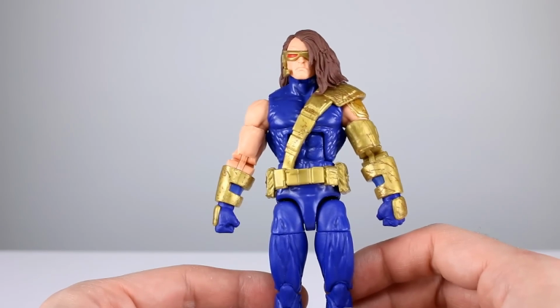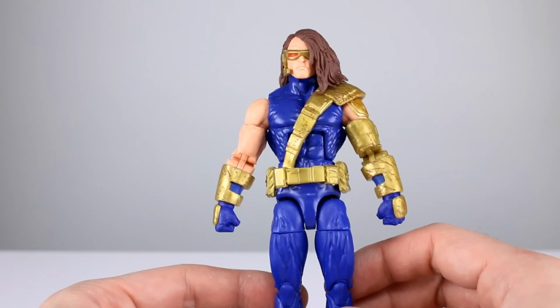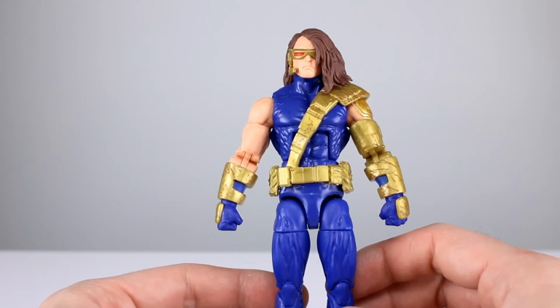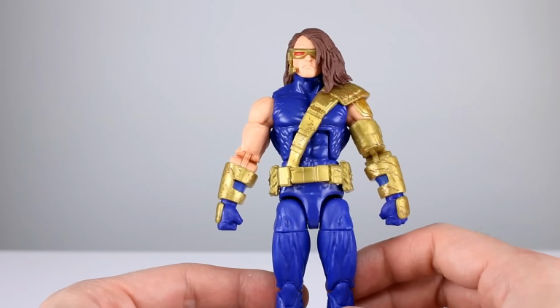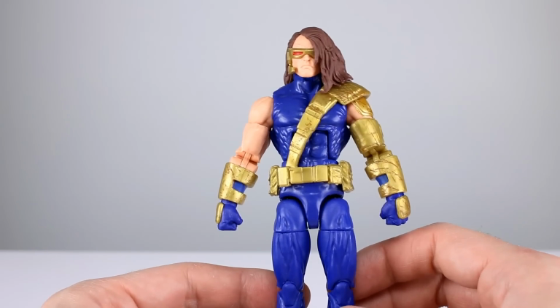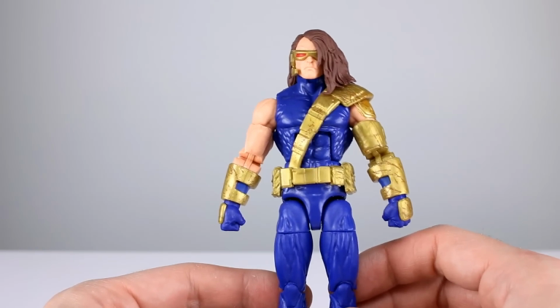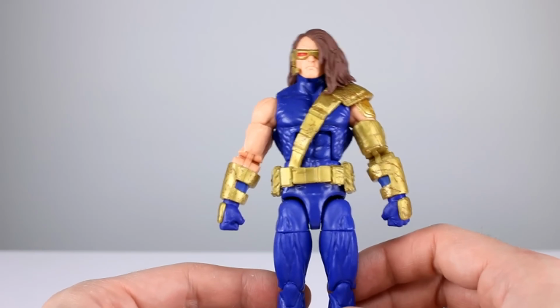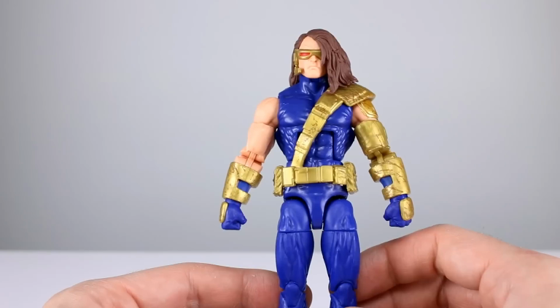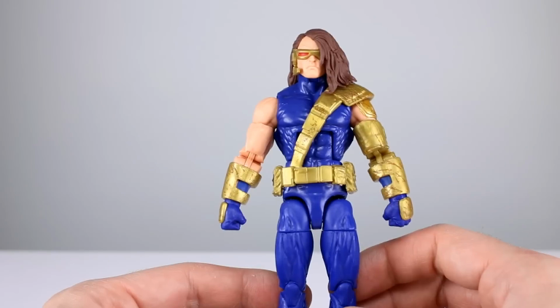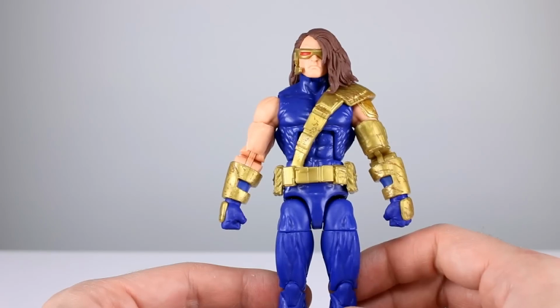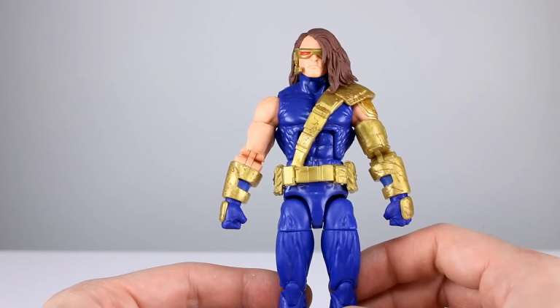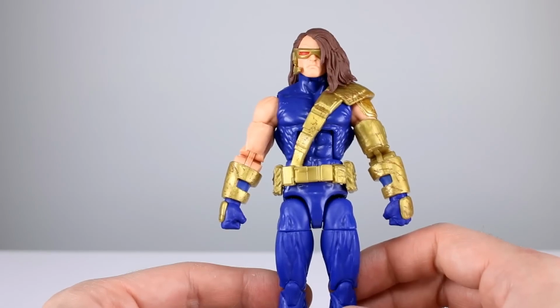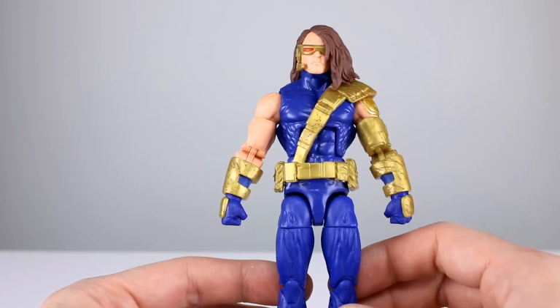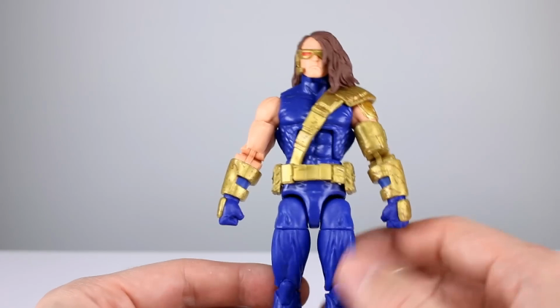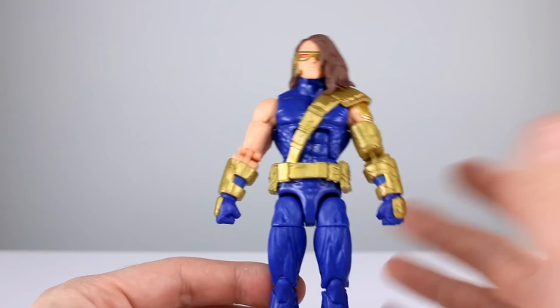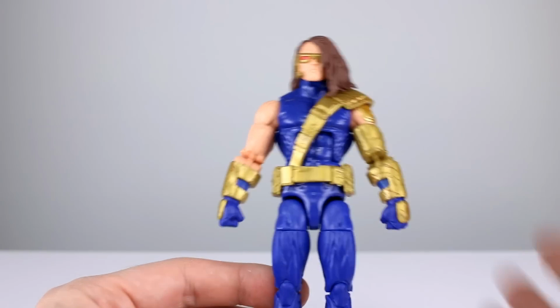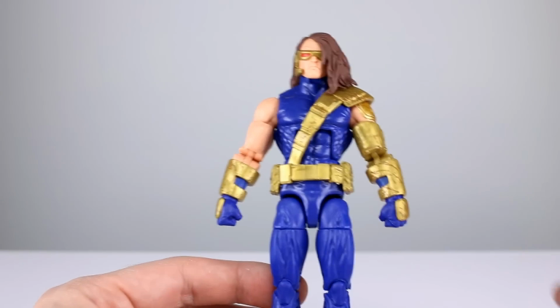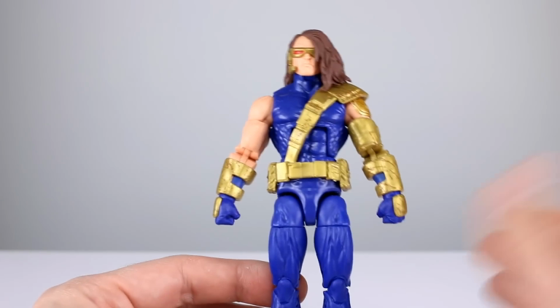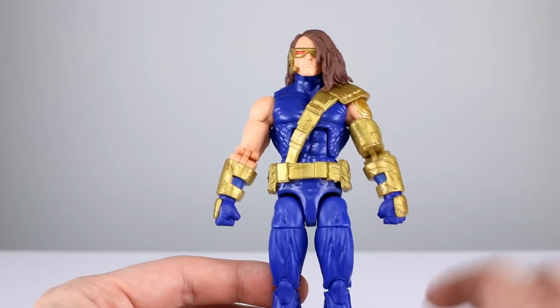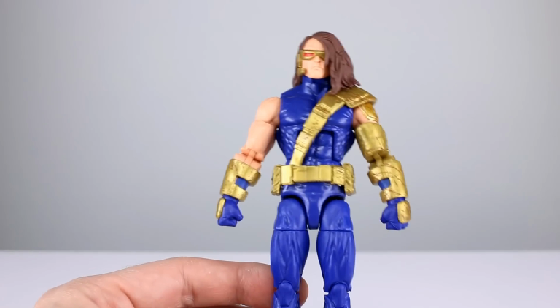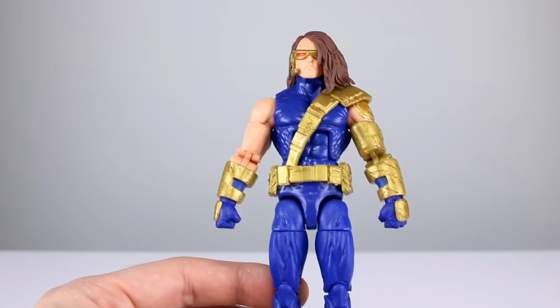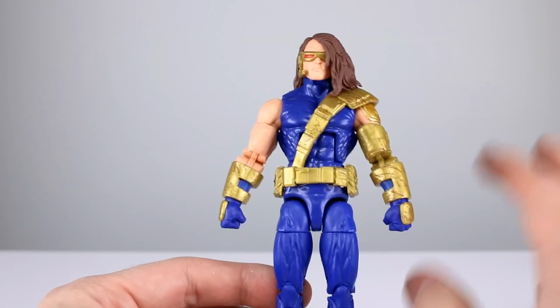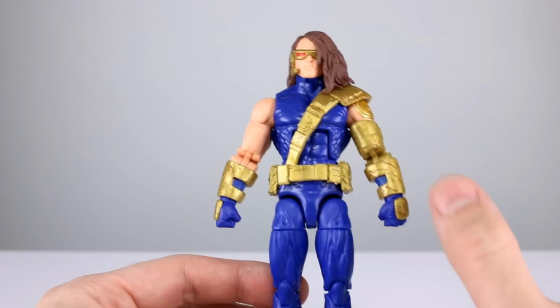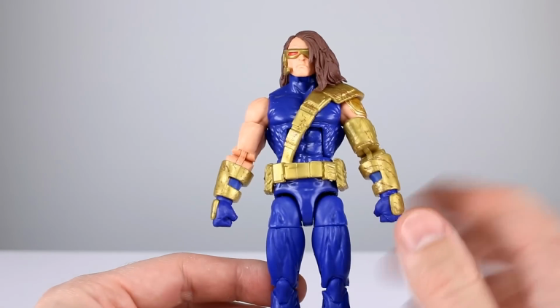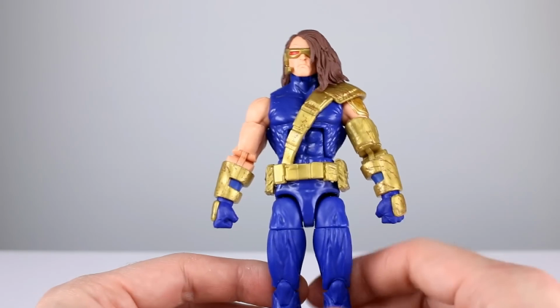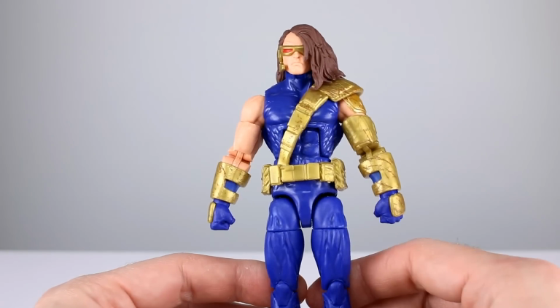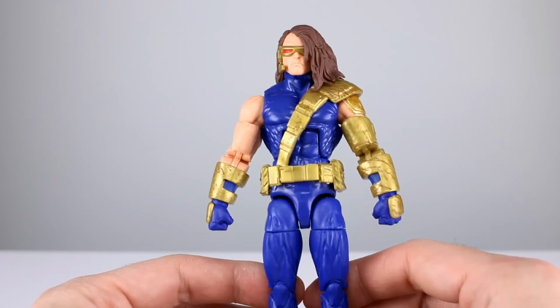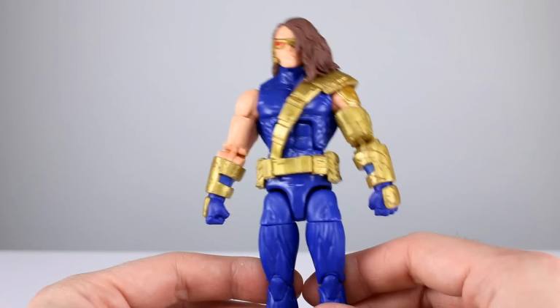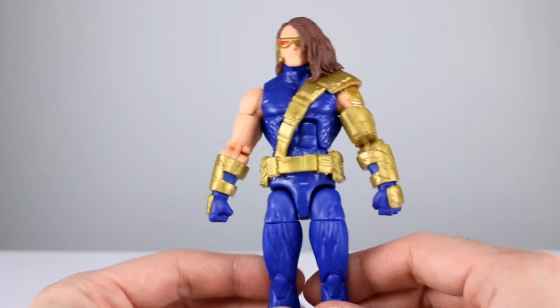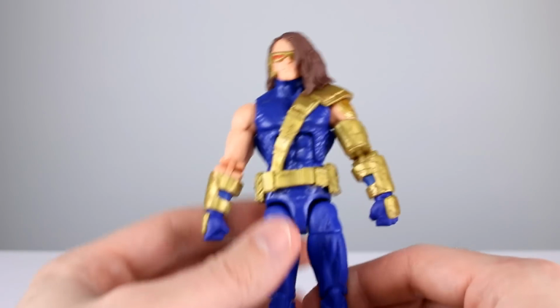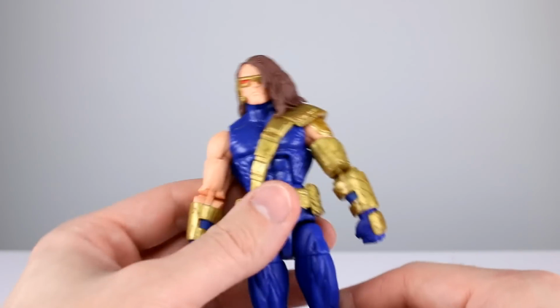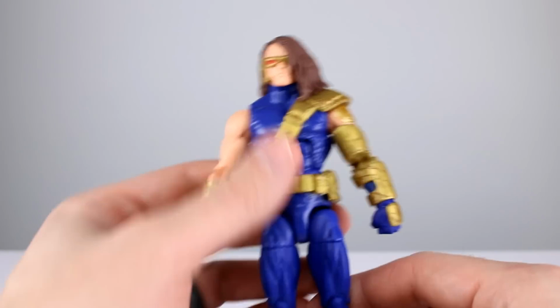So aesthetically speaking, the saving grace is the new arms are nice and the armor has a little bit of detailing on it, so it's acceptable. But this figure is ugly otherwise — five out of ten, it's really unappealing. And there are no accessories — zero out of ten.